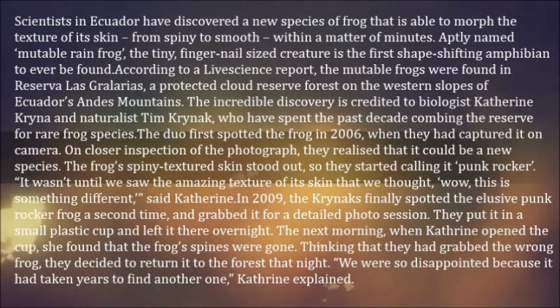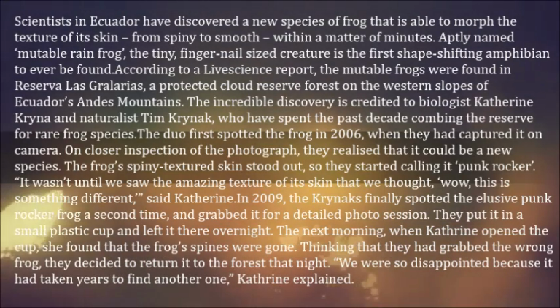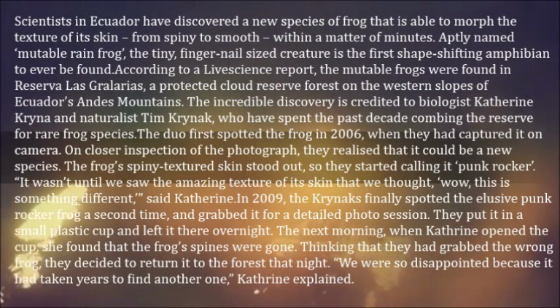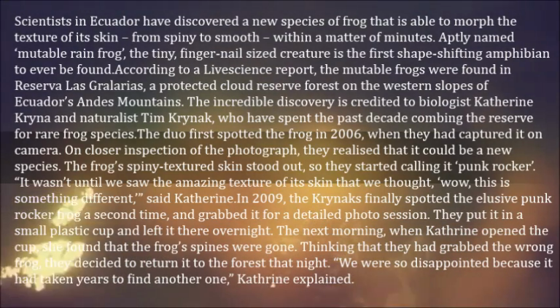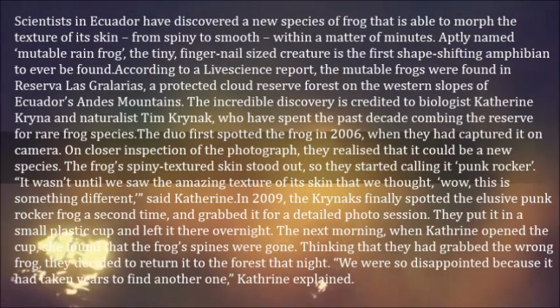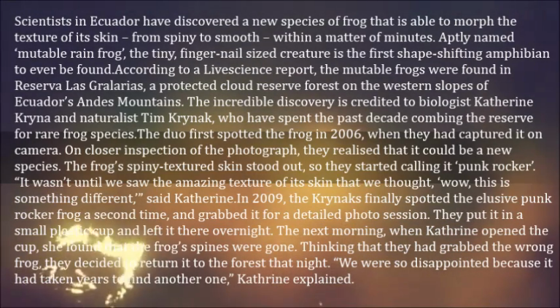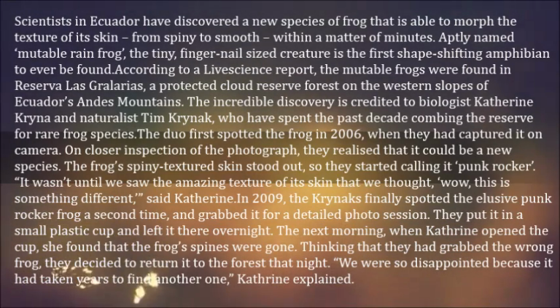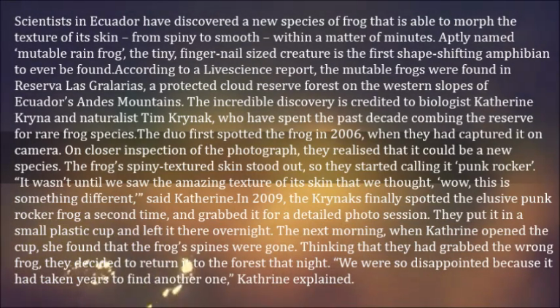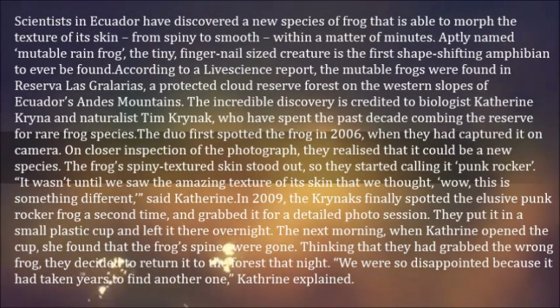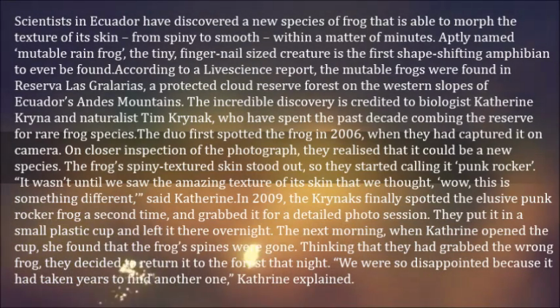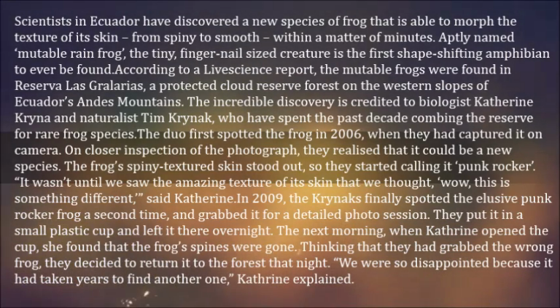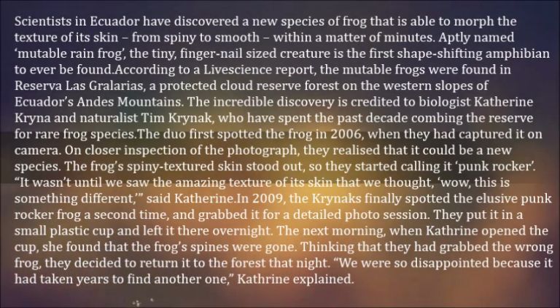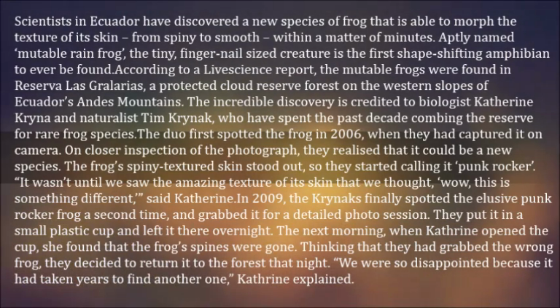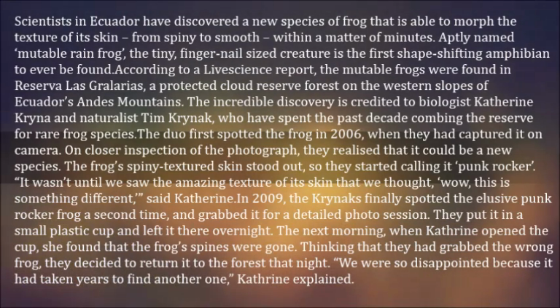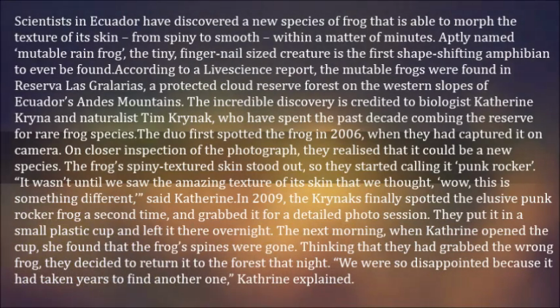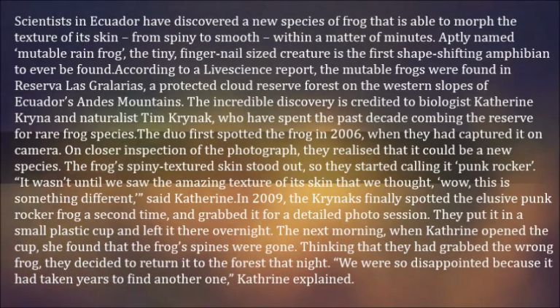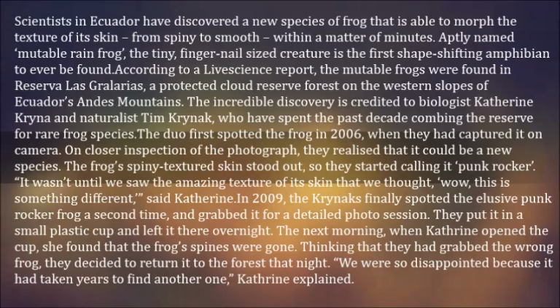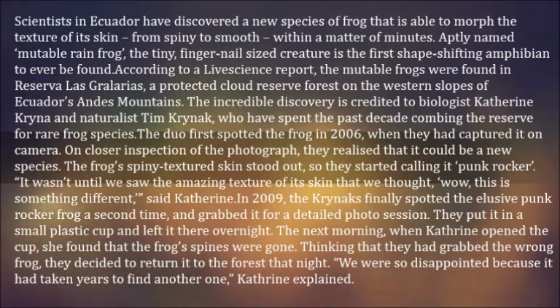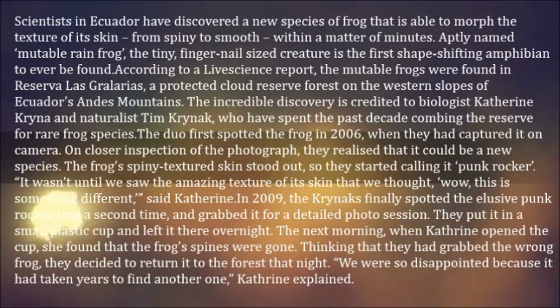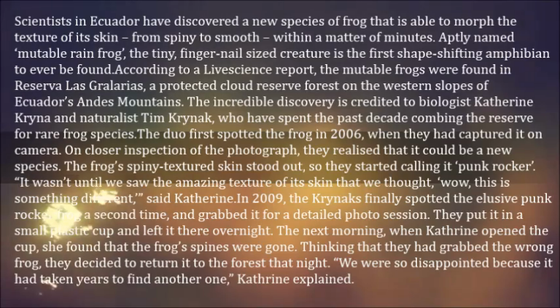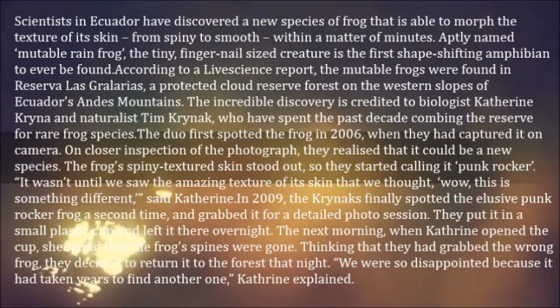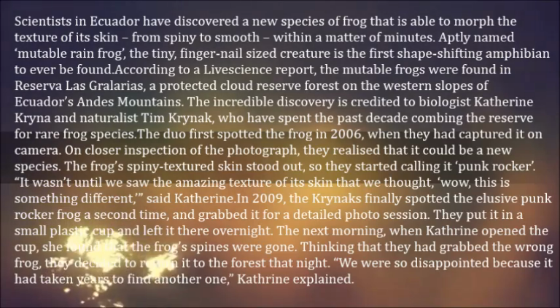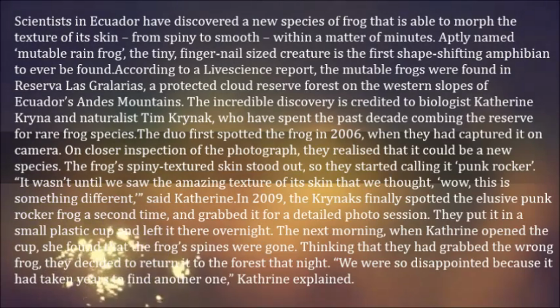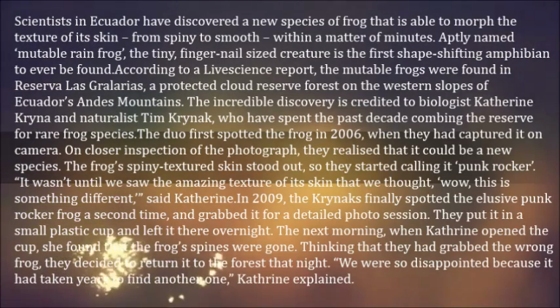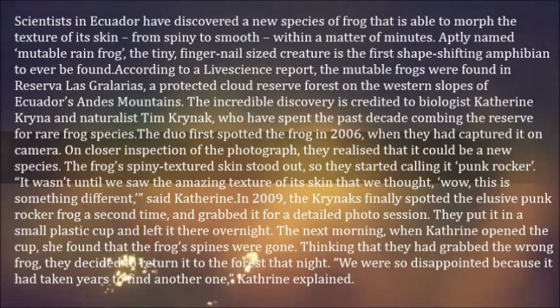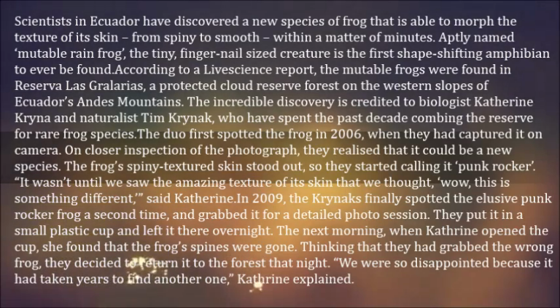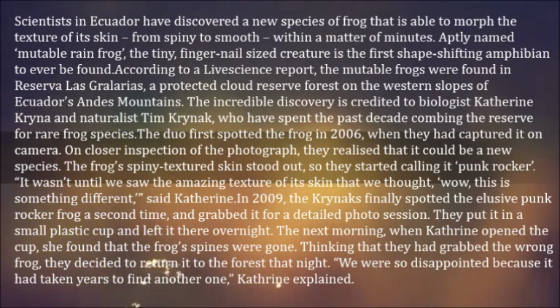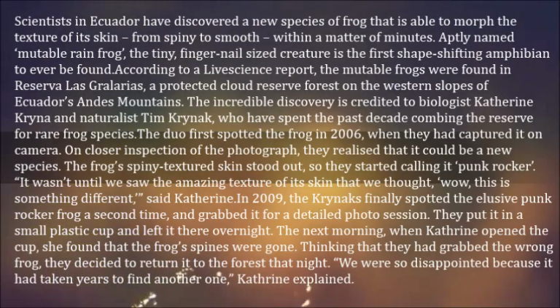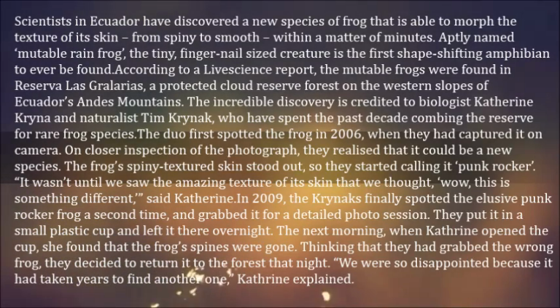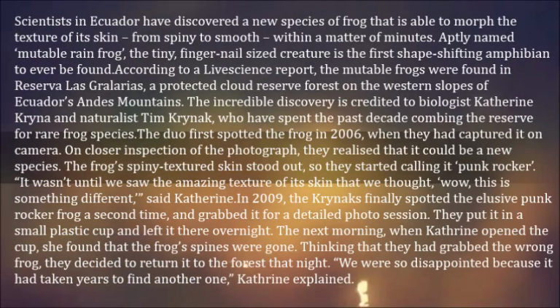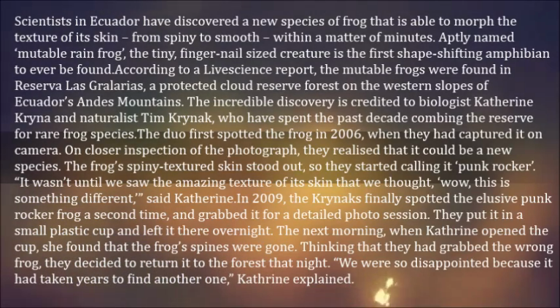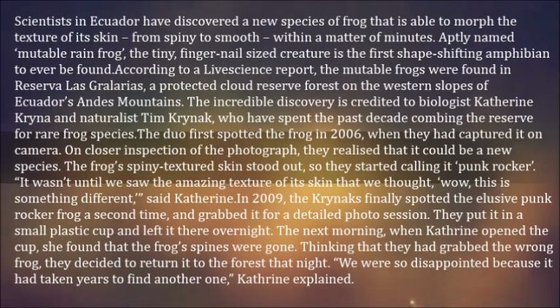"It wasn't until we saw the amazing texture of its skin that we thought, wow, this is something different," said Katherine.